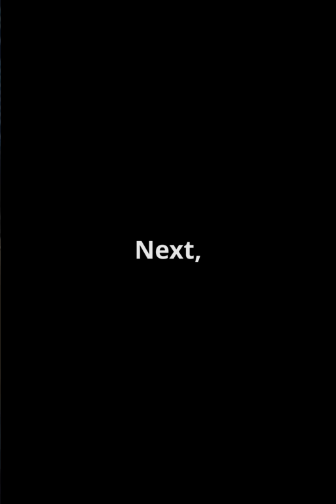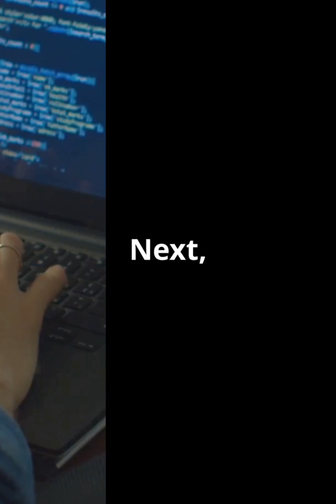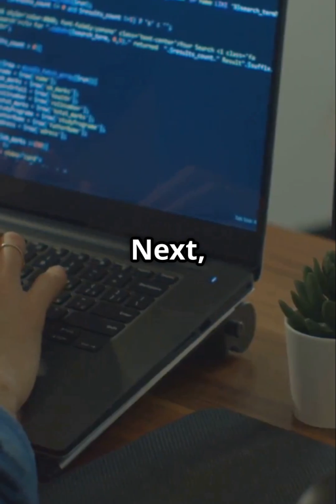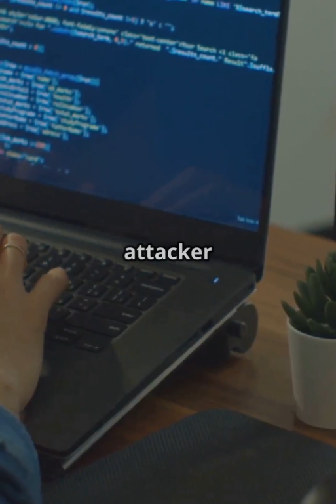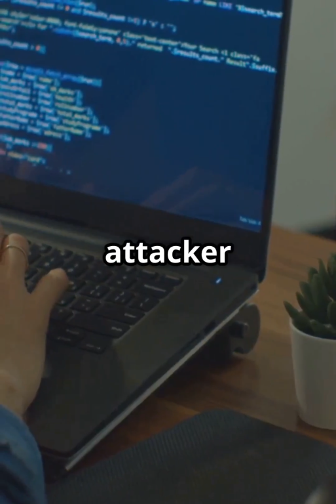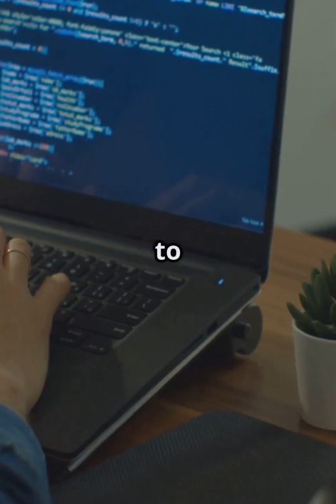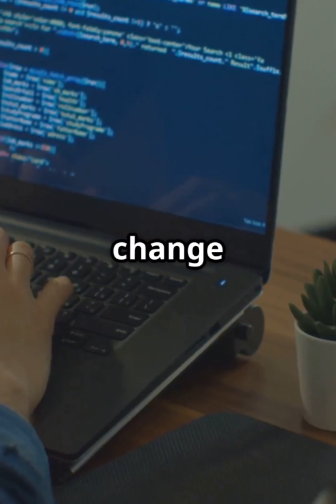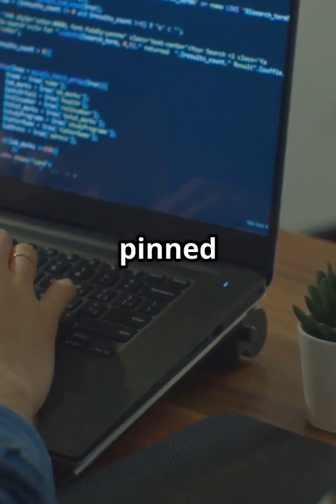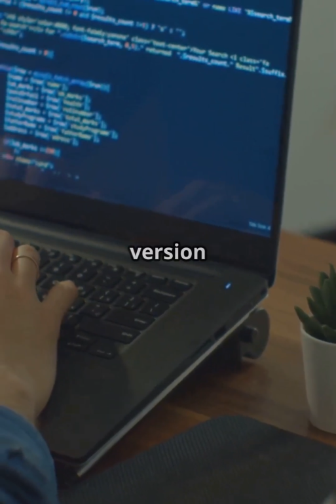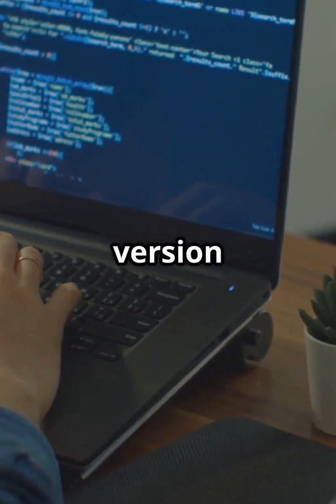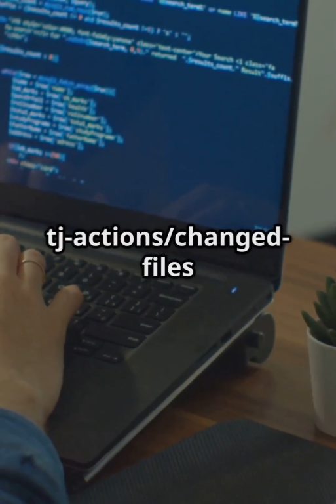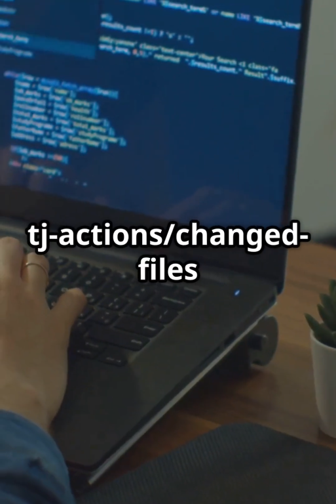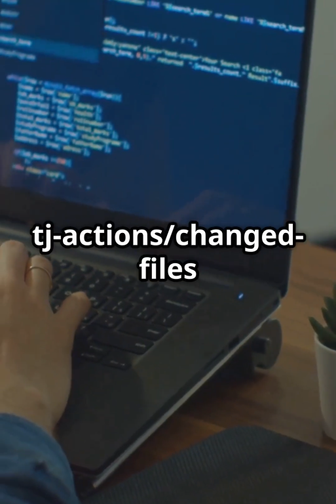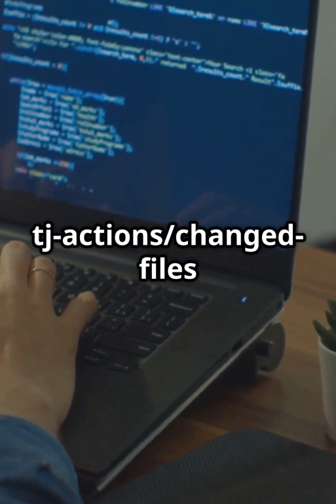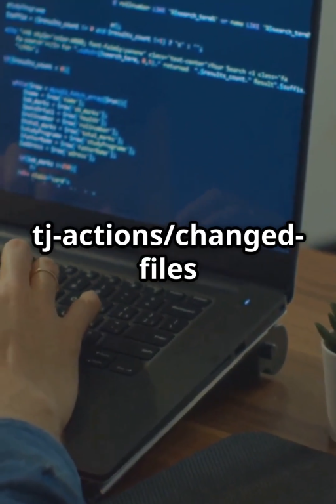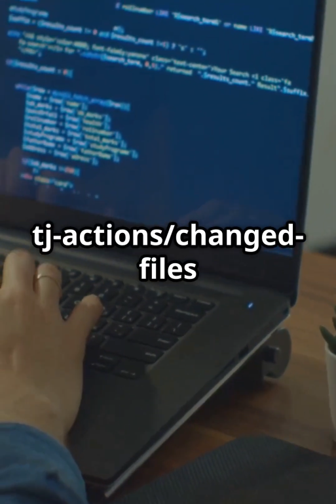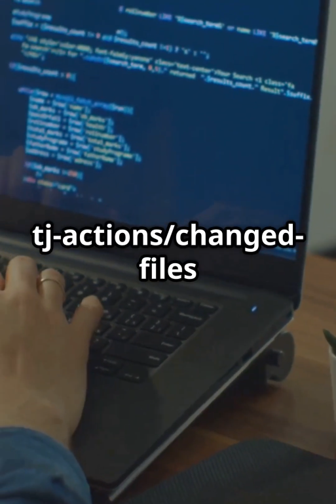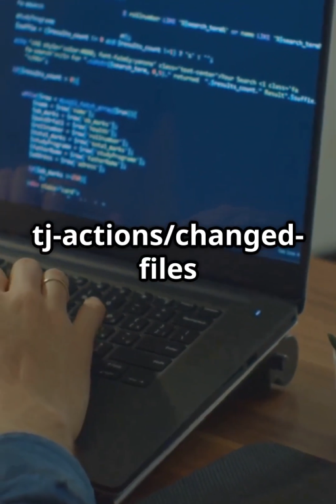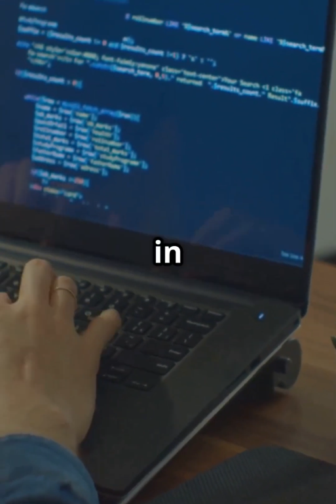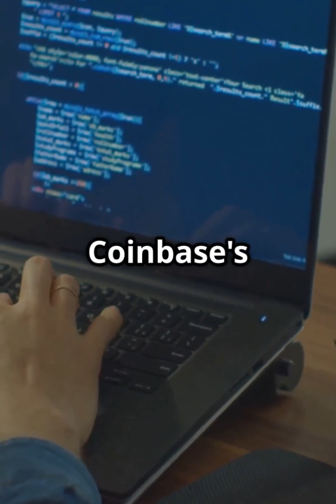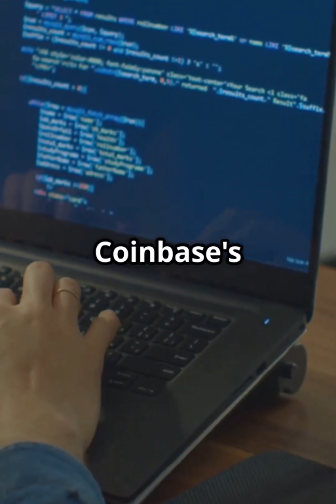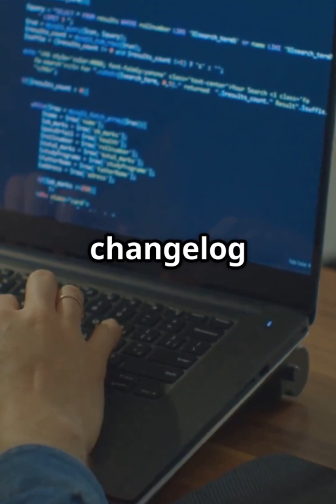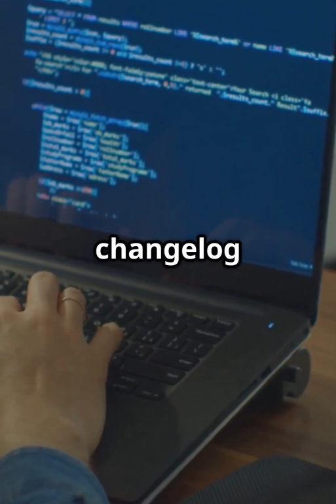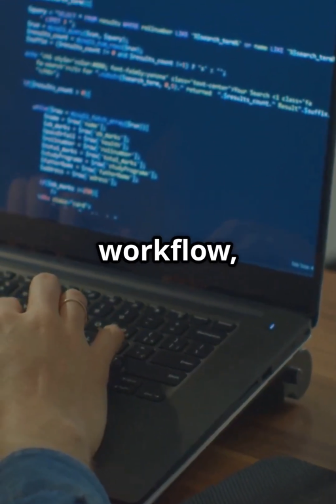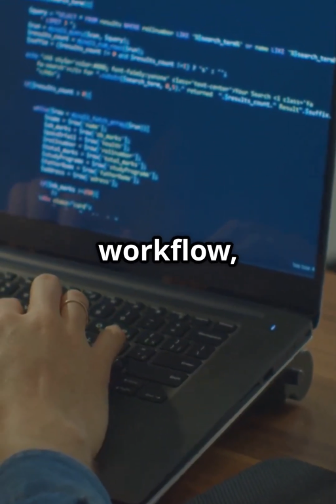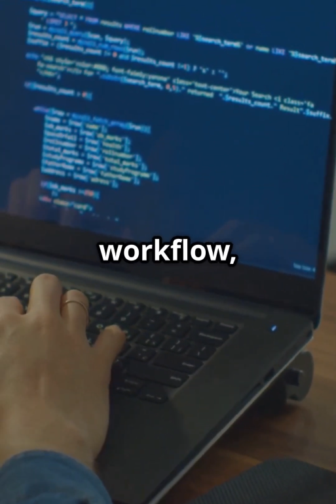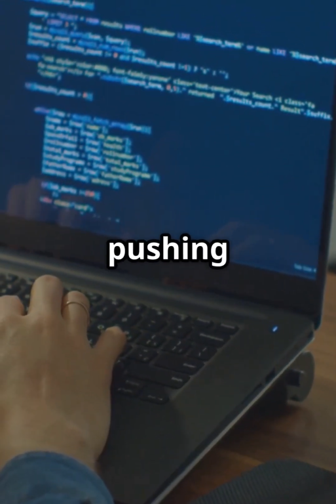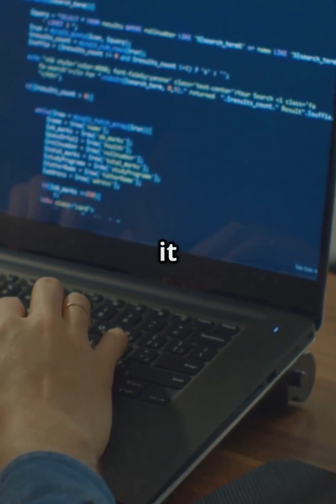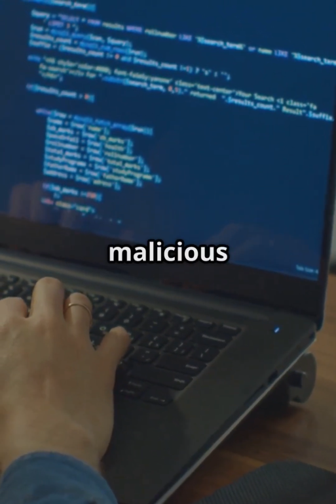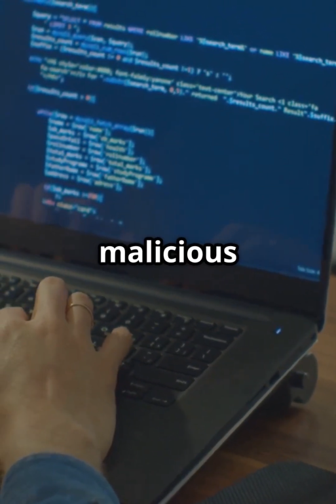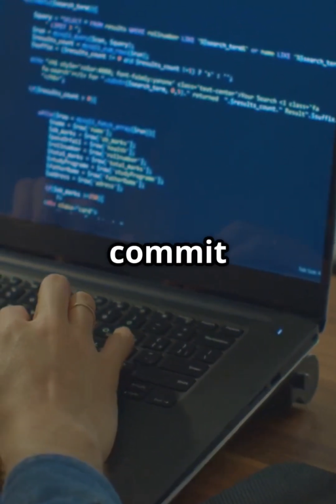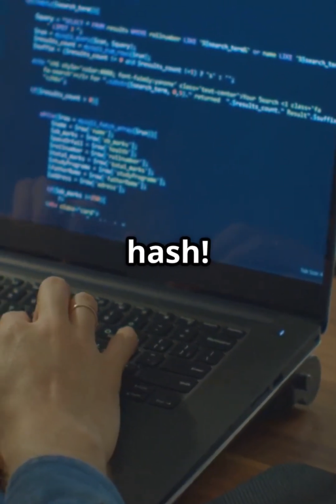Next, the attacker tried to change the pinned version of TJAction slash Changed Files in Coinbase's Change Log workflow, pushing it to a malicious commit hash.